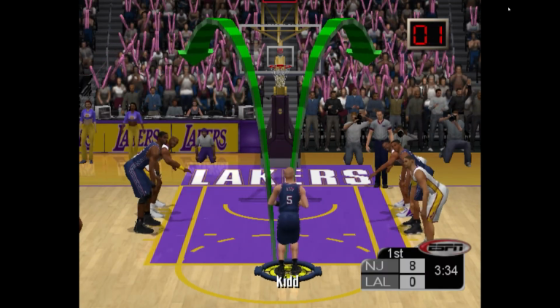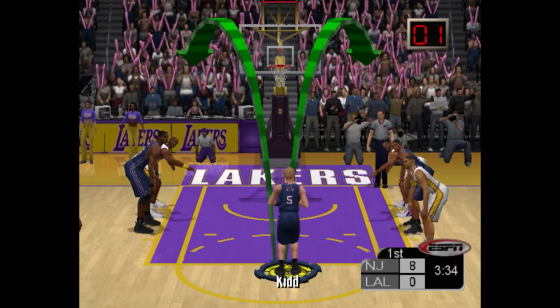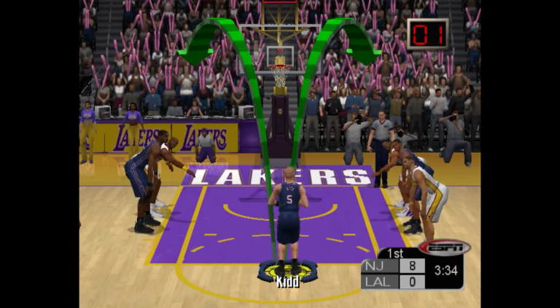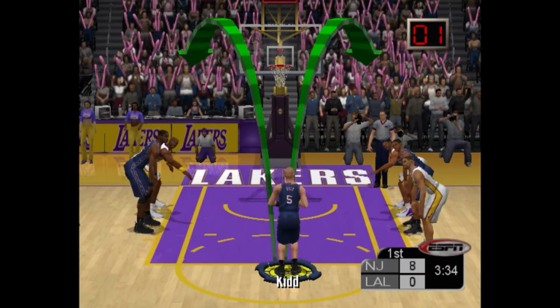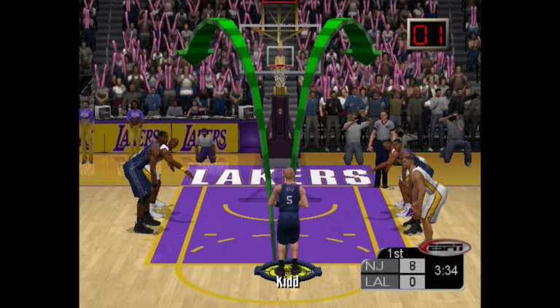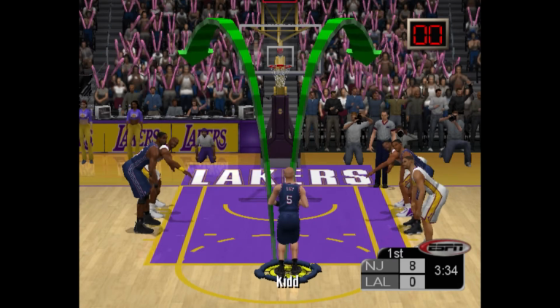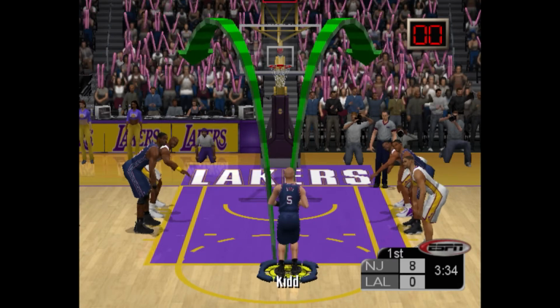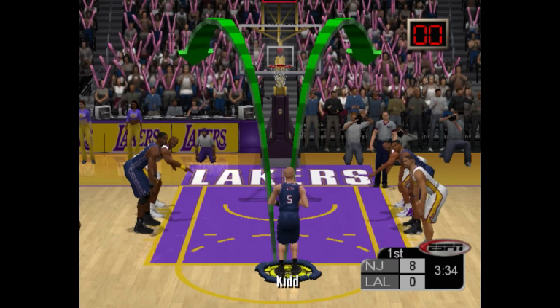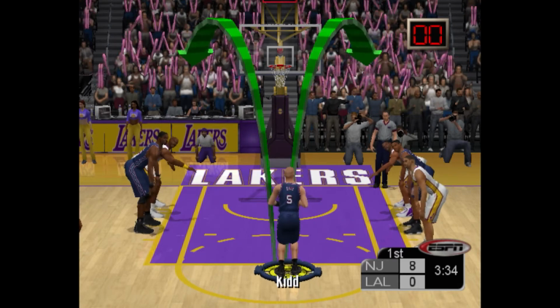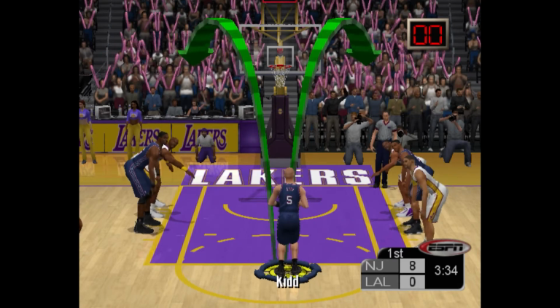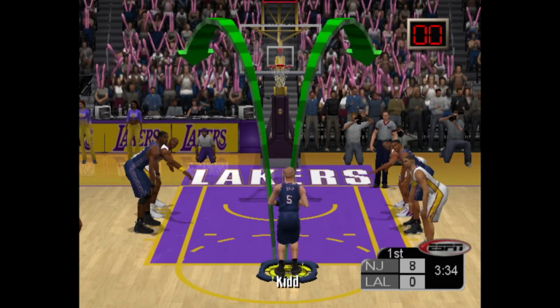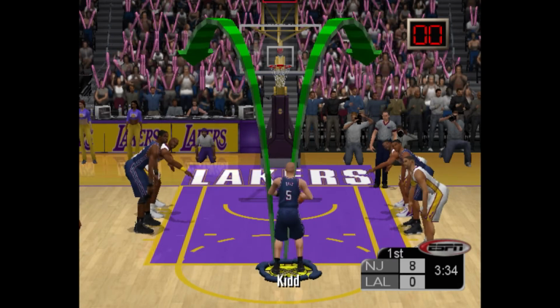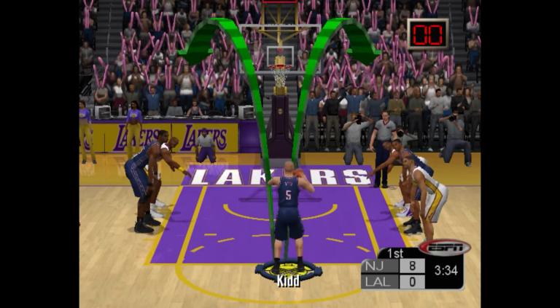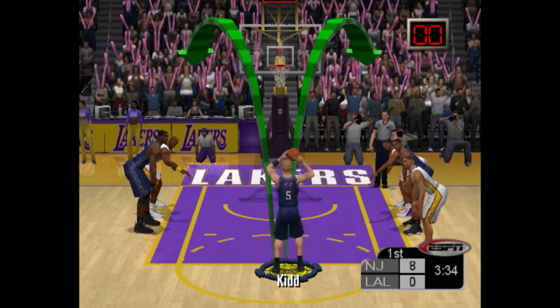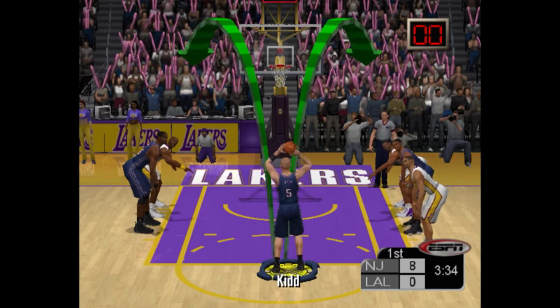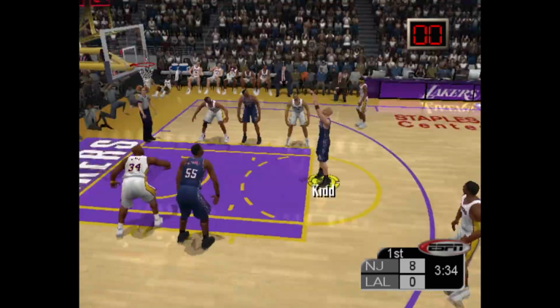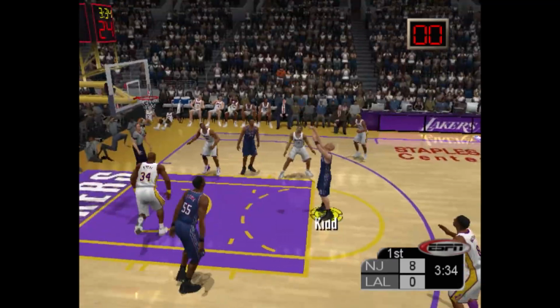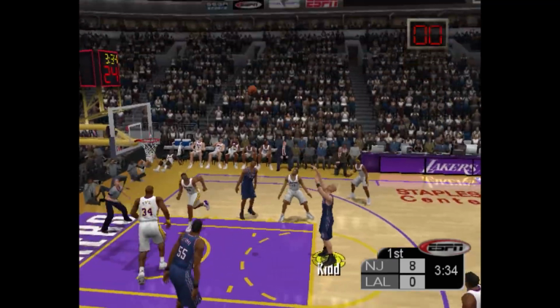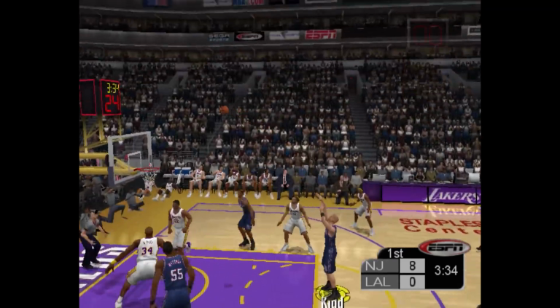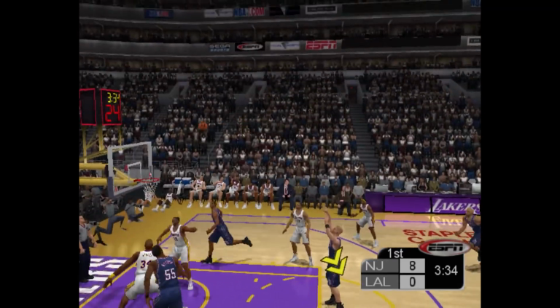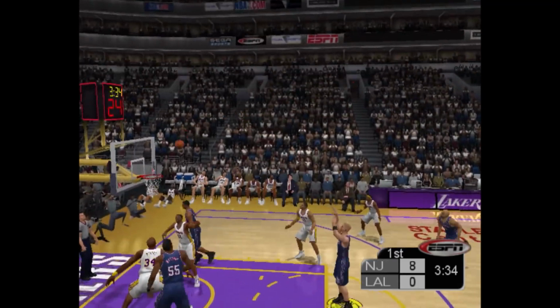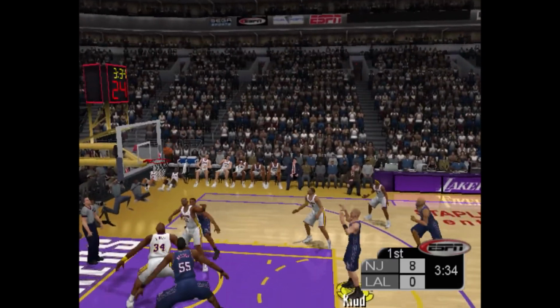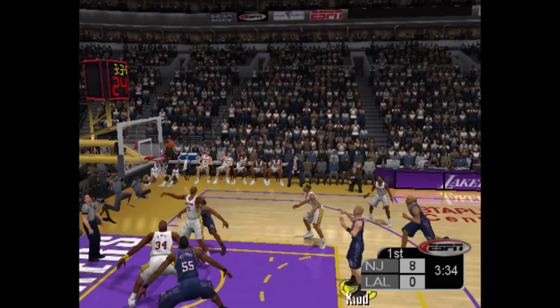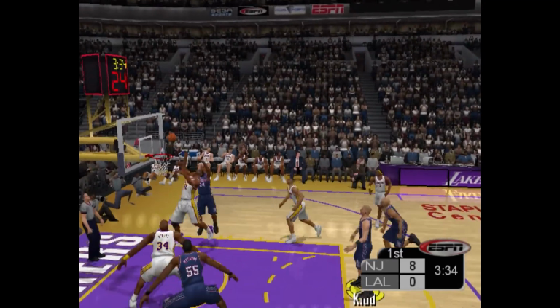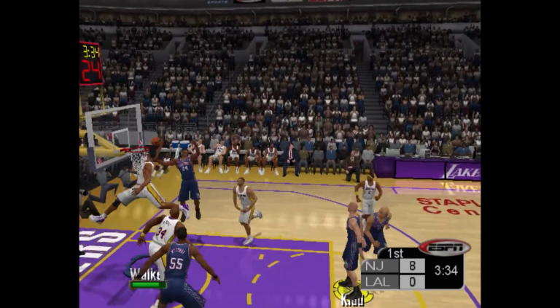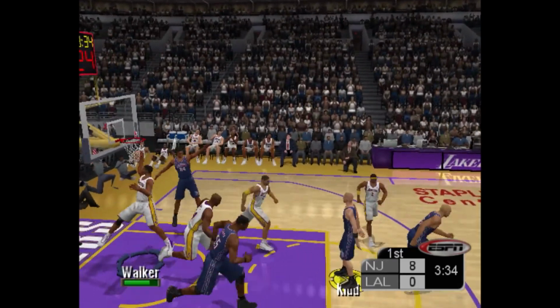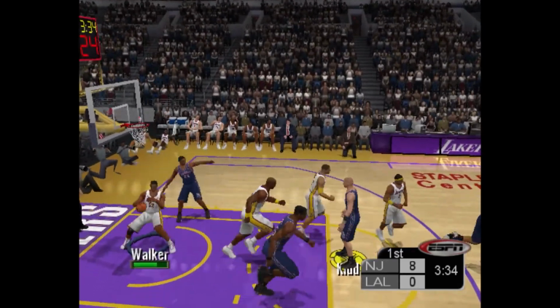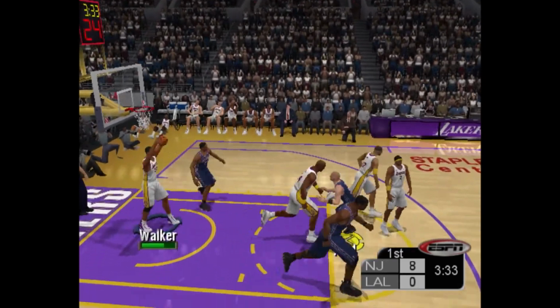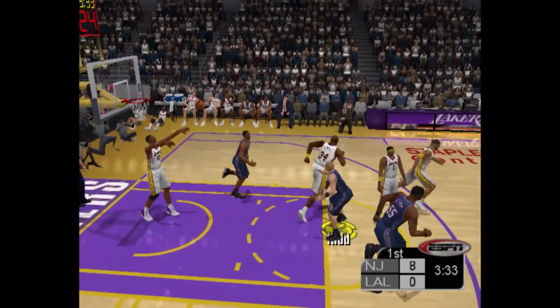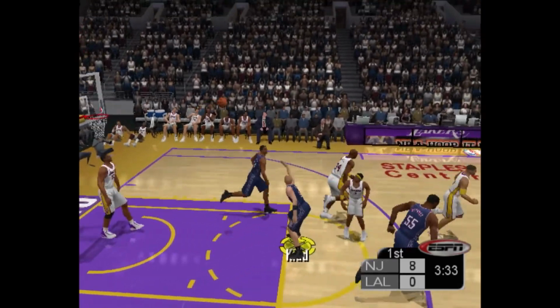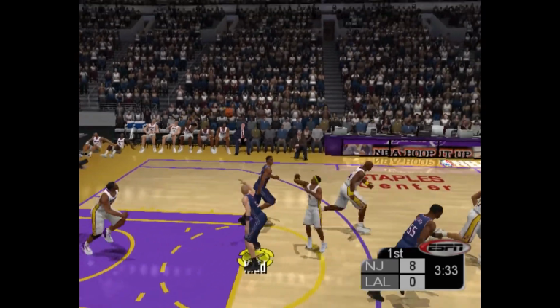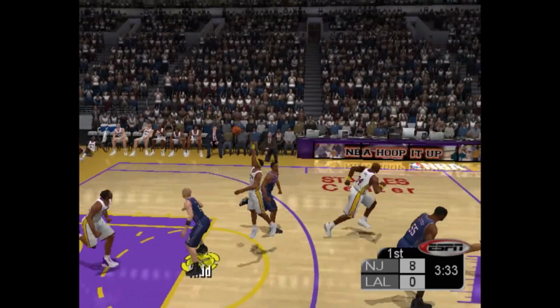Let me know in the comment section what you think about this. Should 2K bring this back for the sake of change, or not?